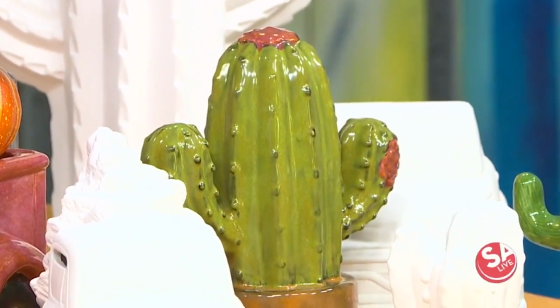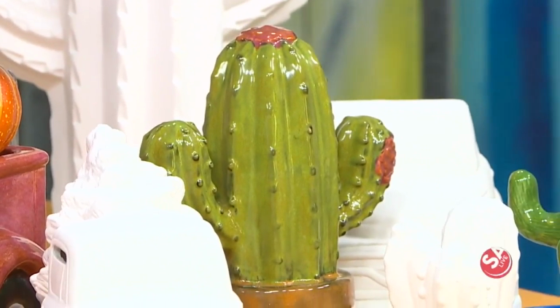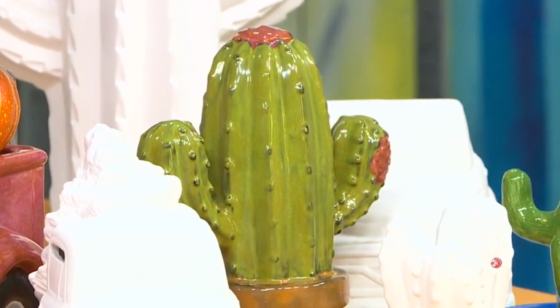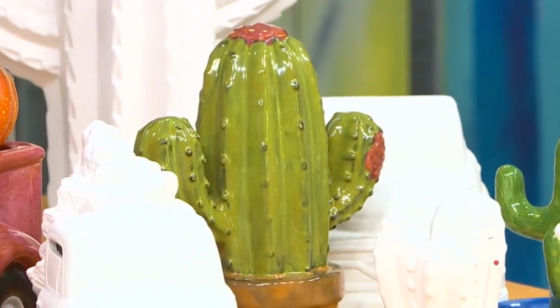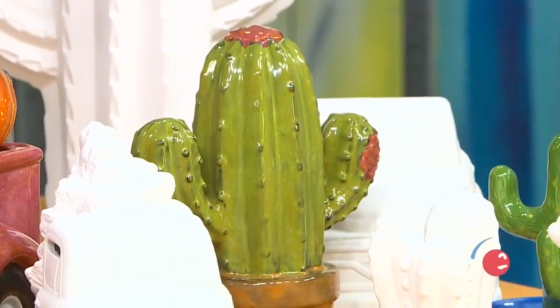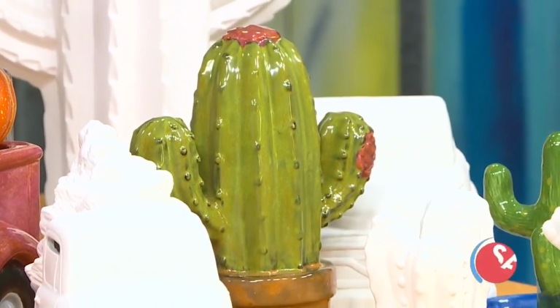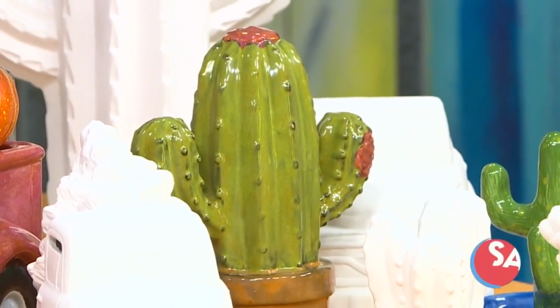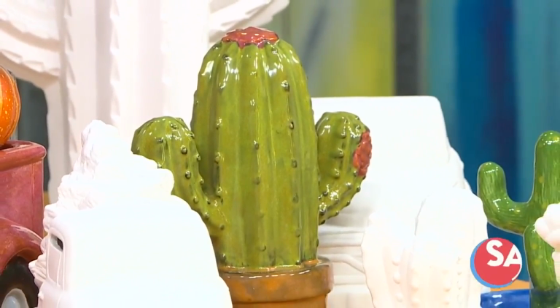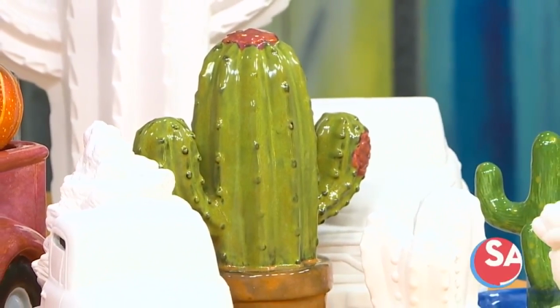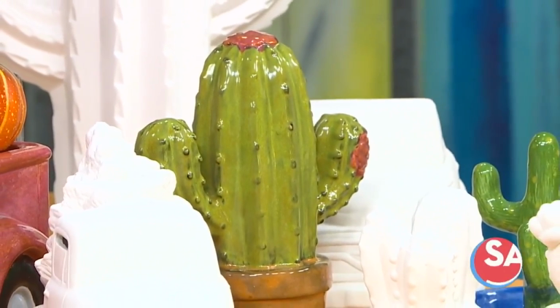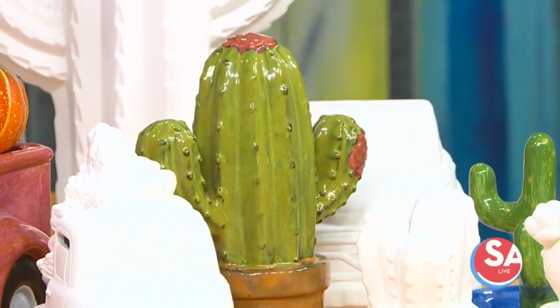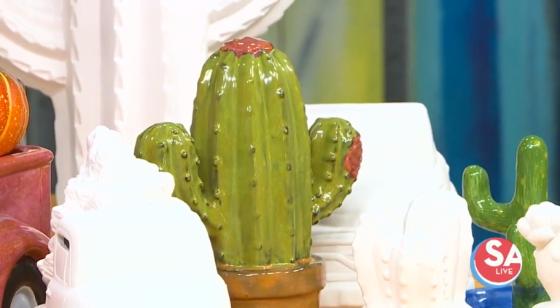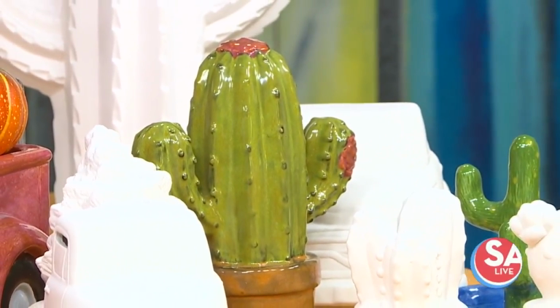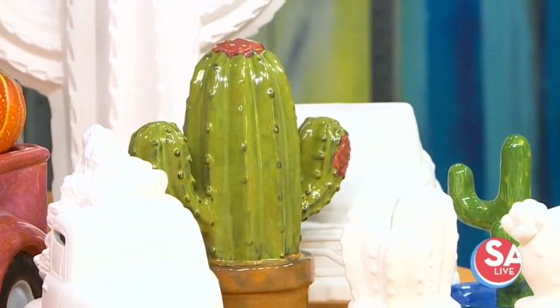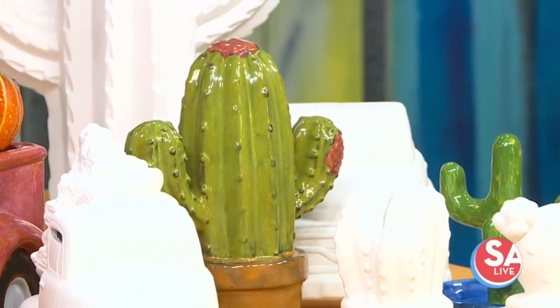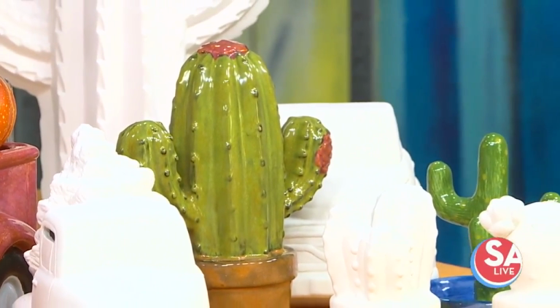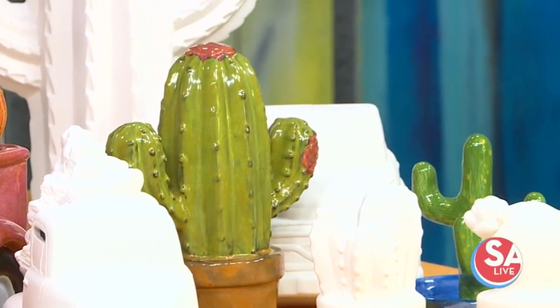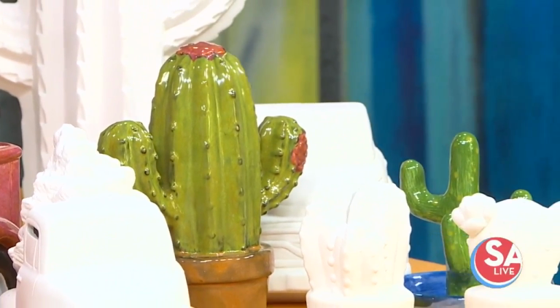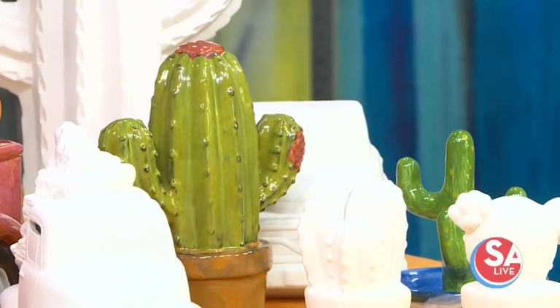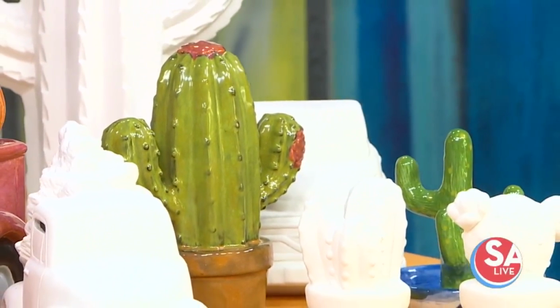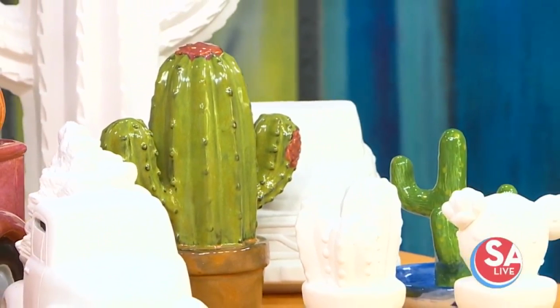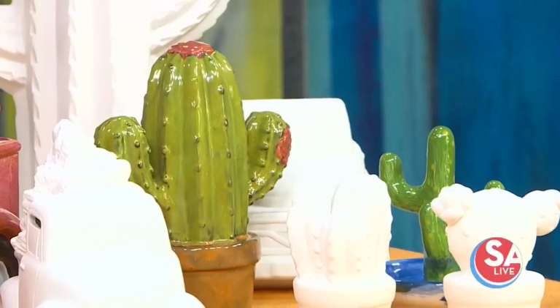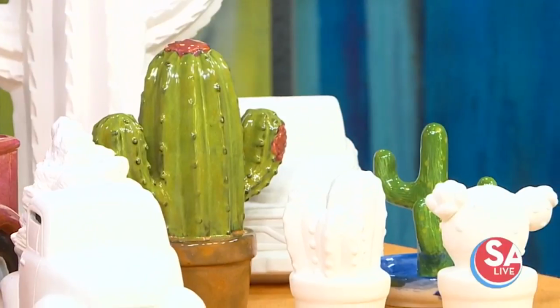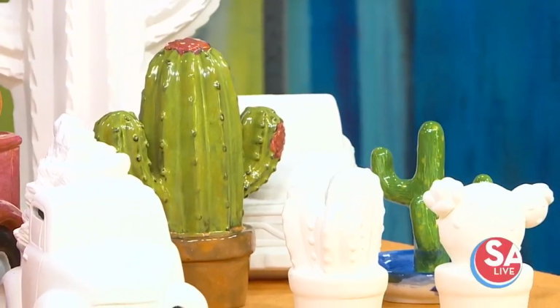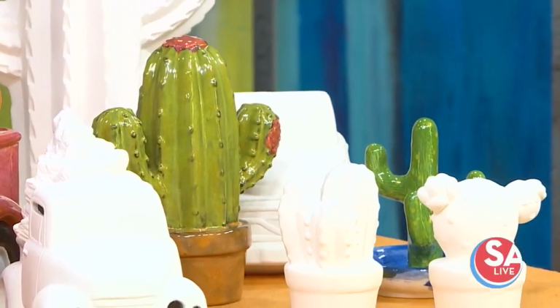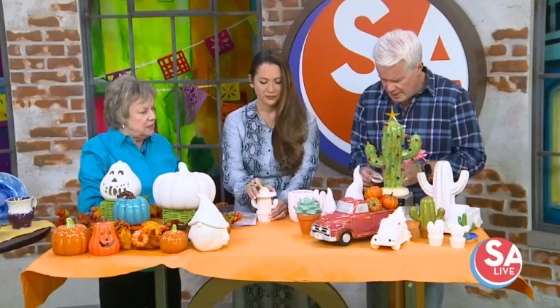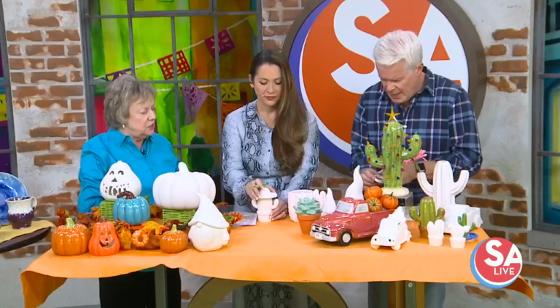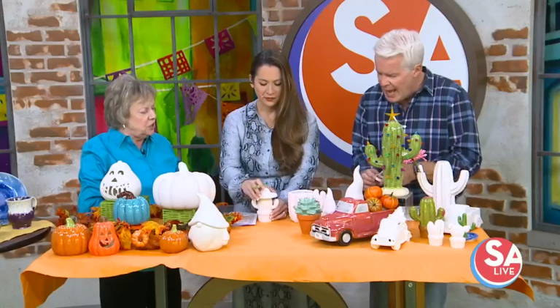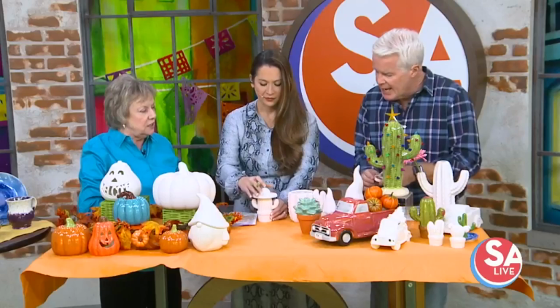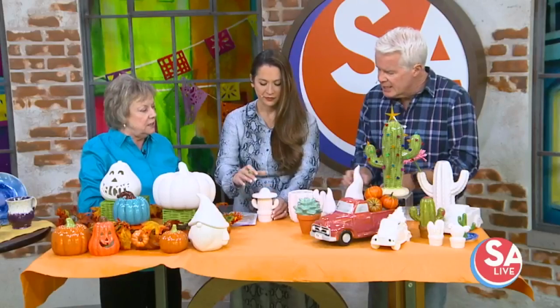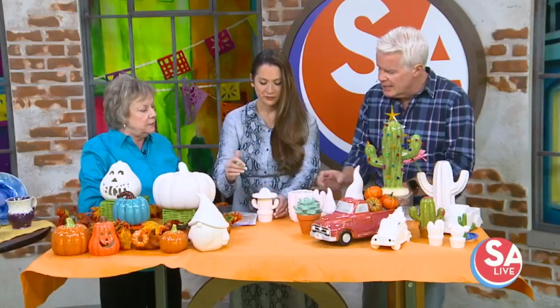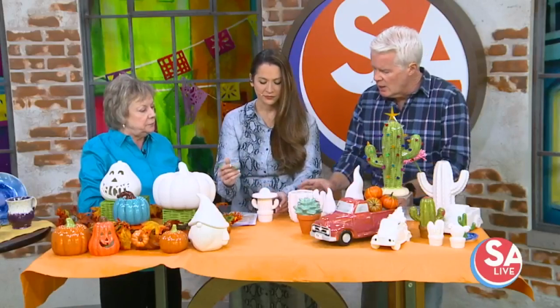And if you wanted to, you could make an orange cactus, you know, if you wanted to for Halloween. You could.